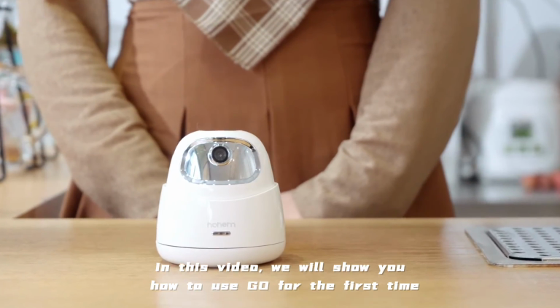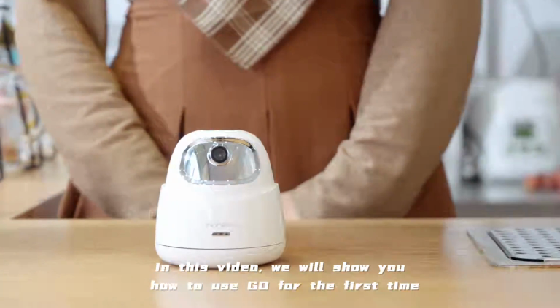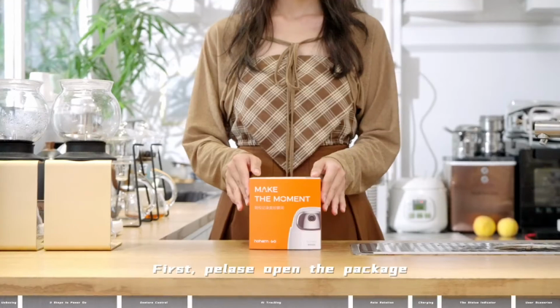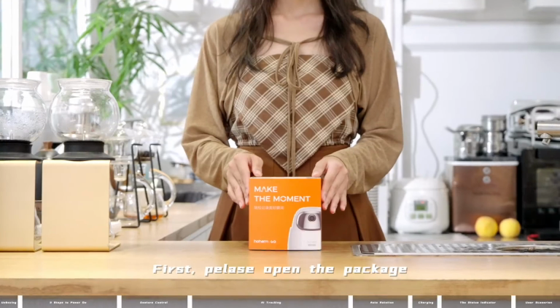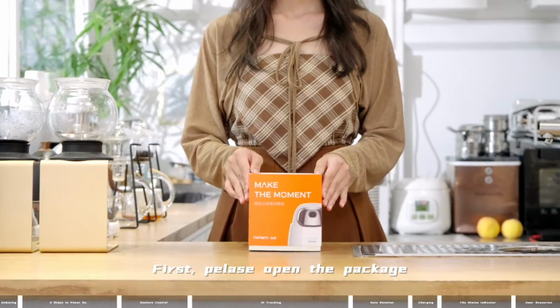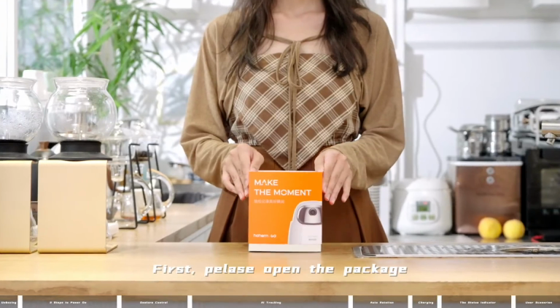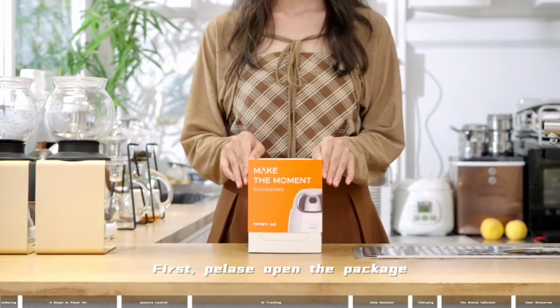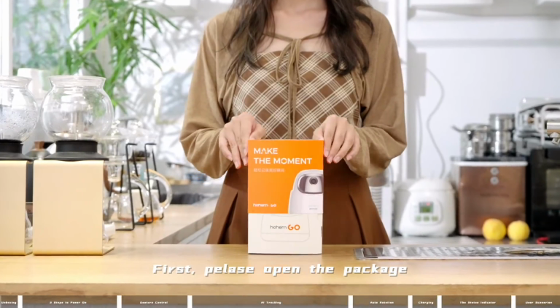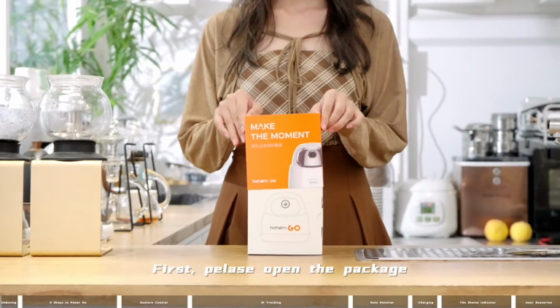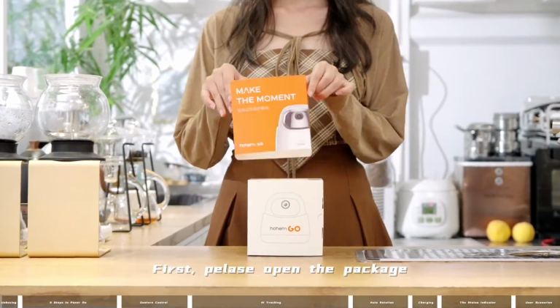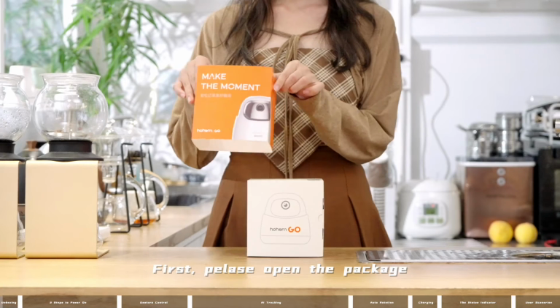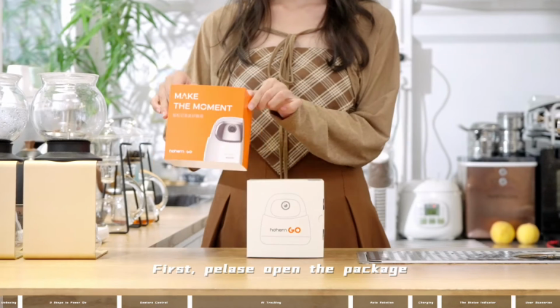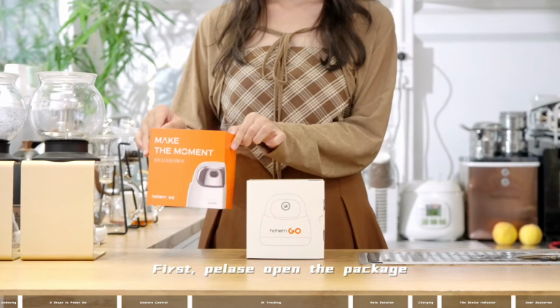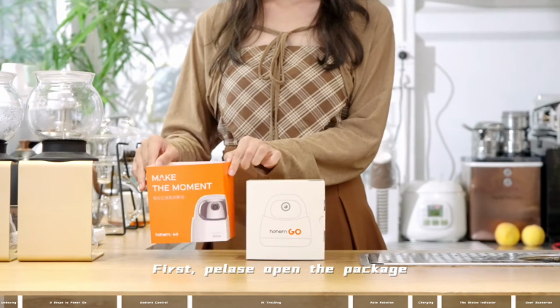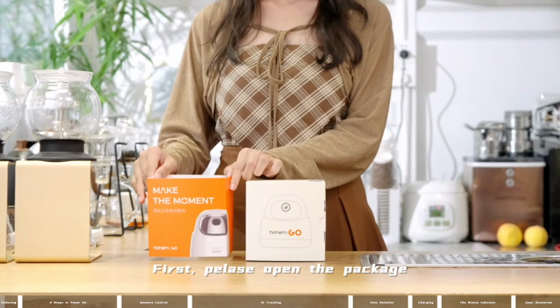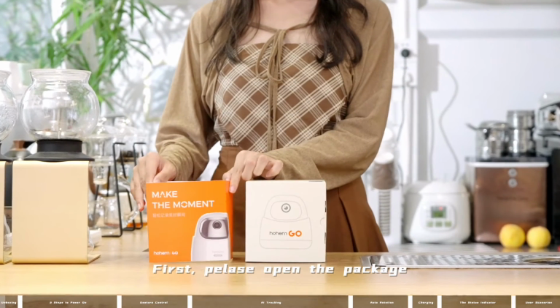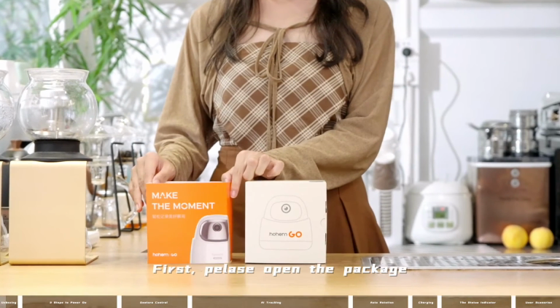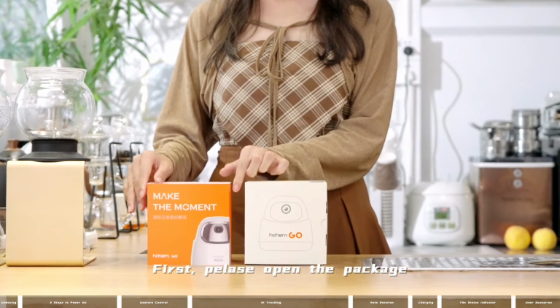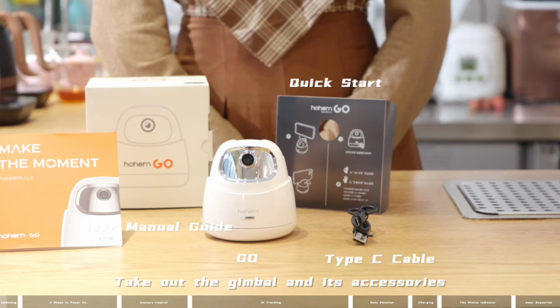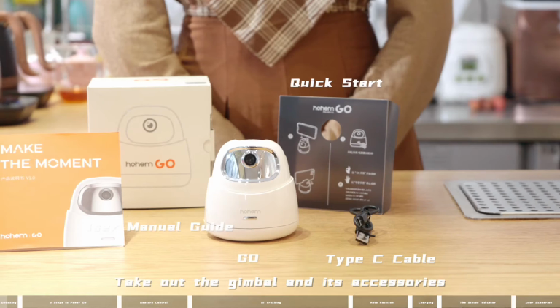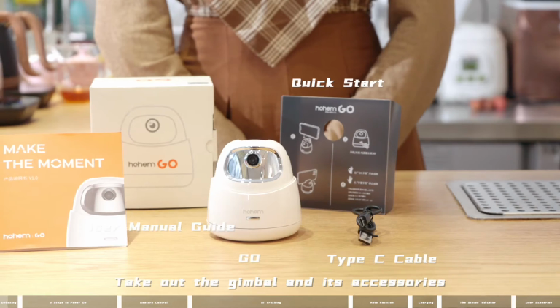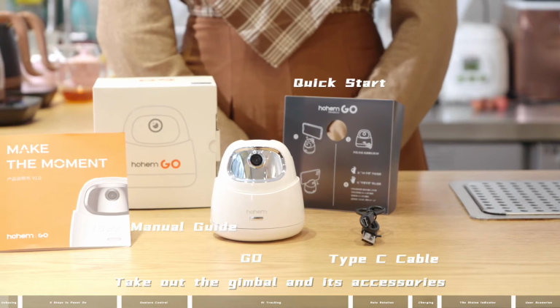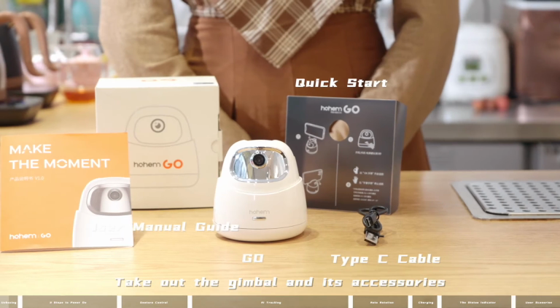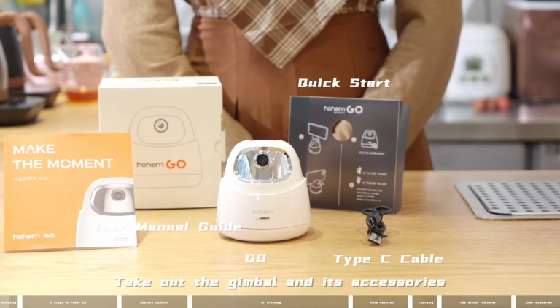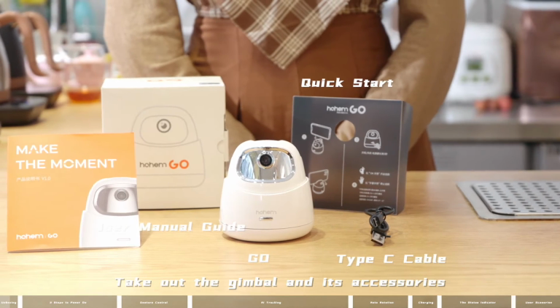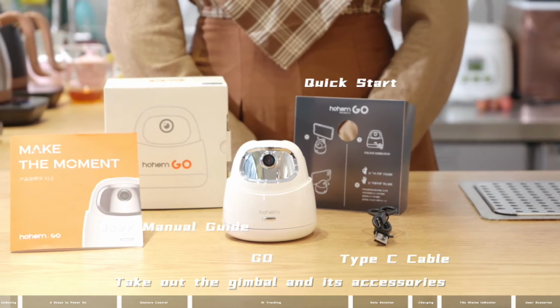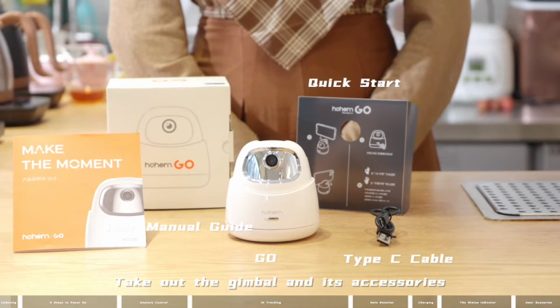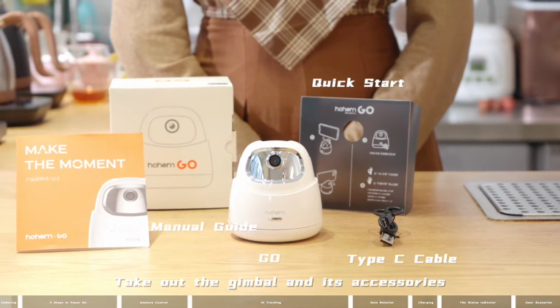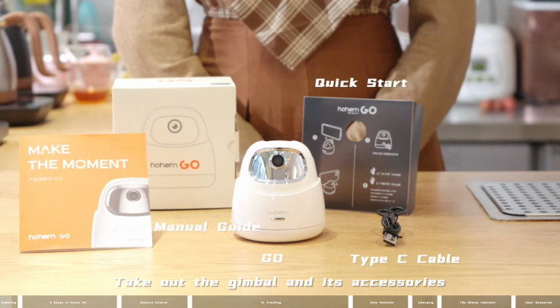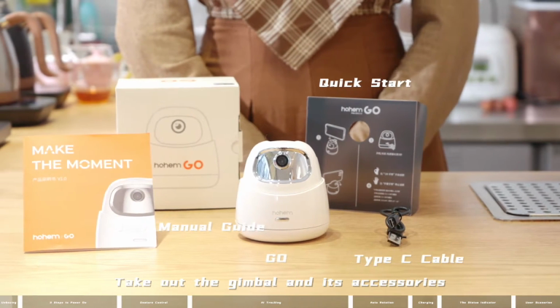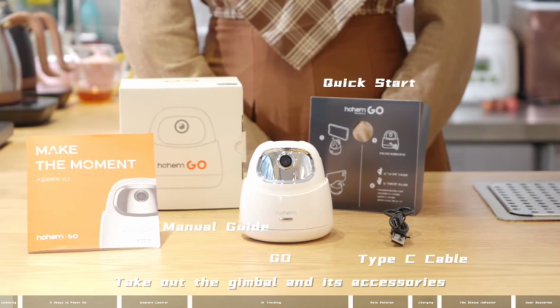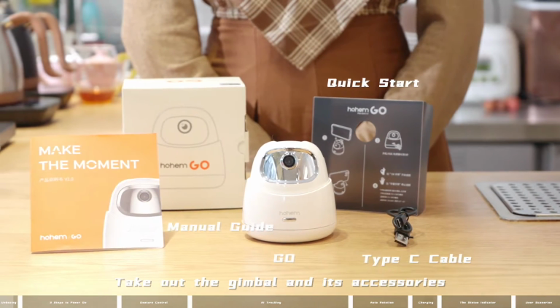First, please open the package and take out the gimbal and its accessories.